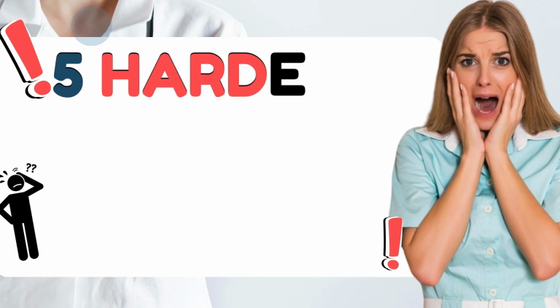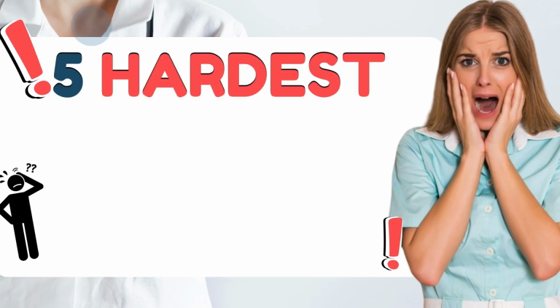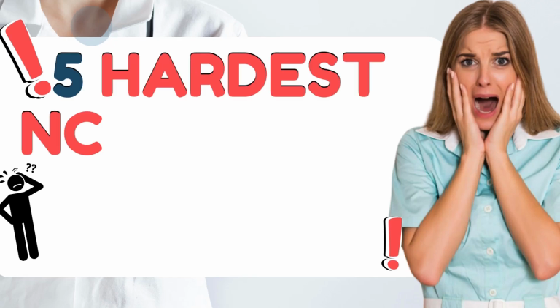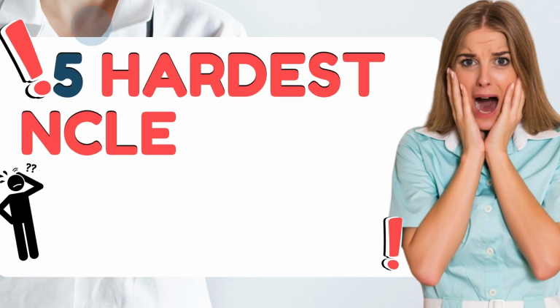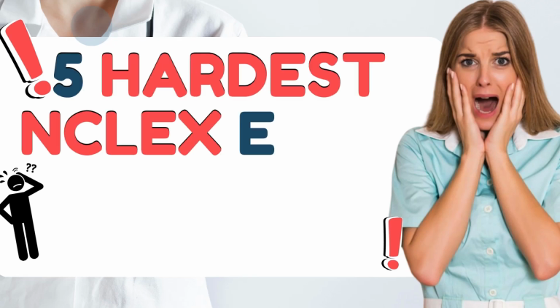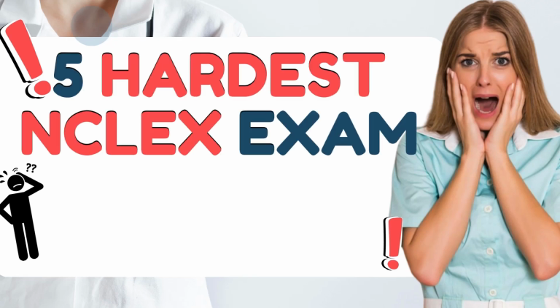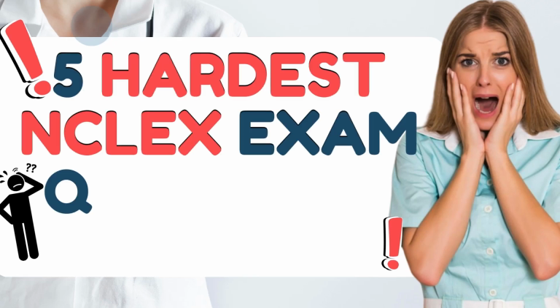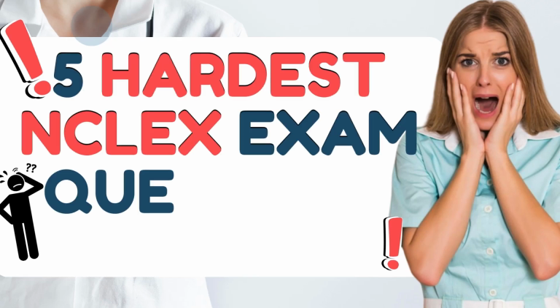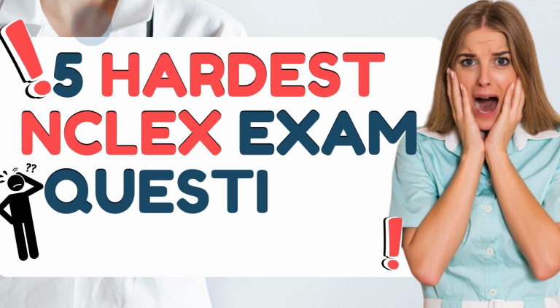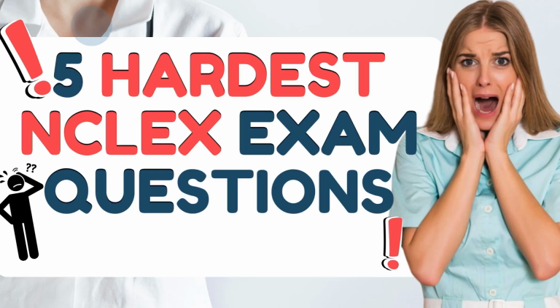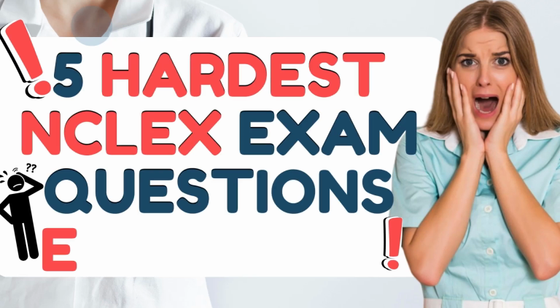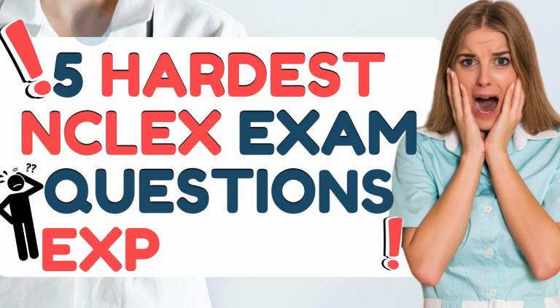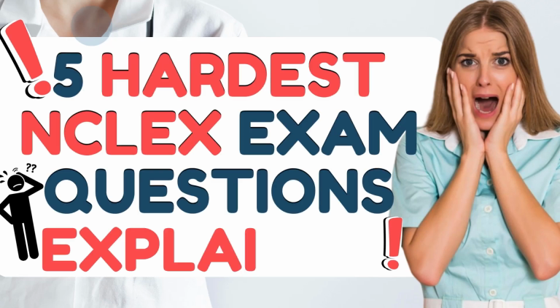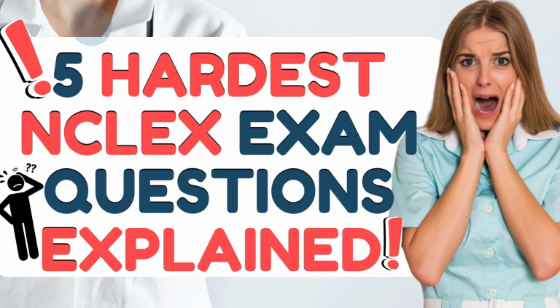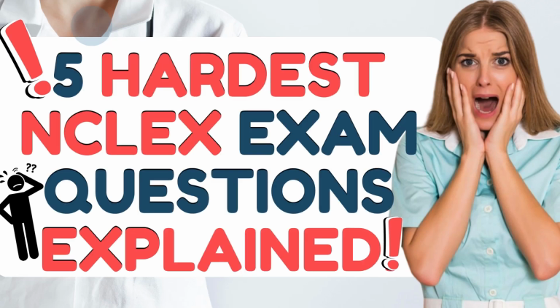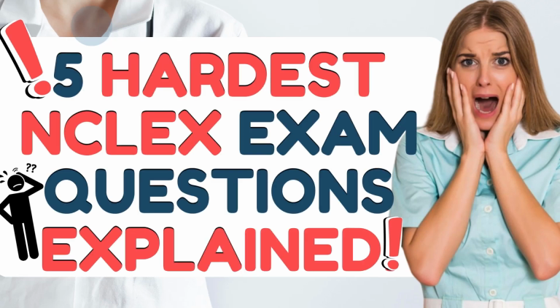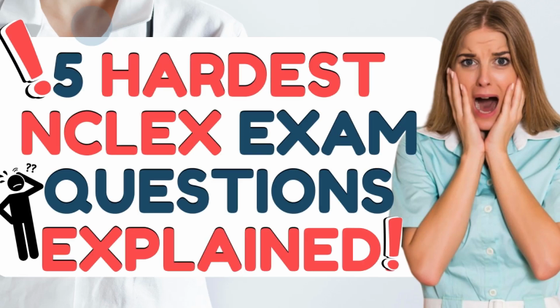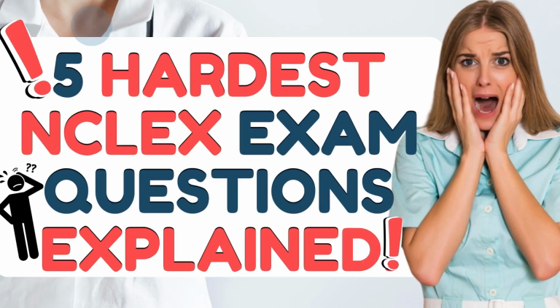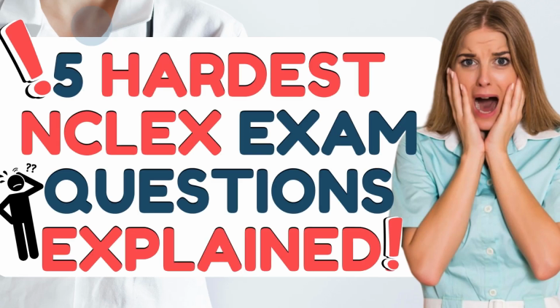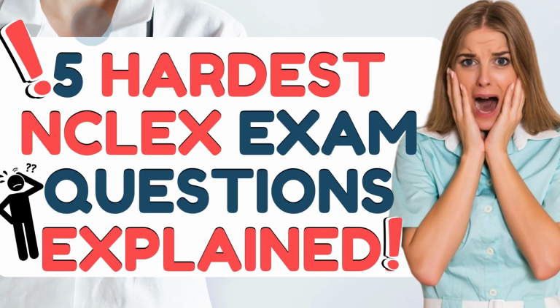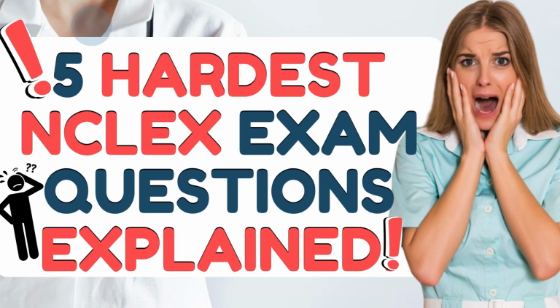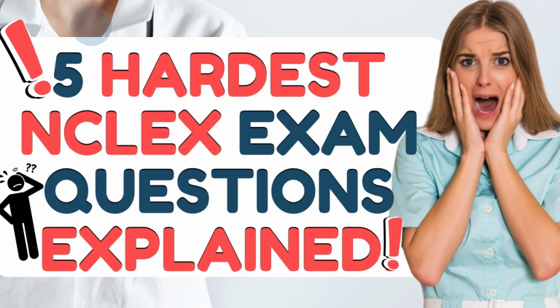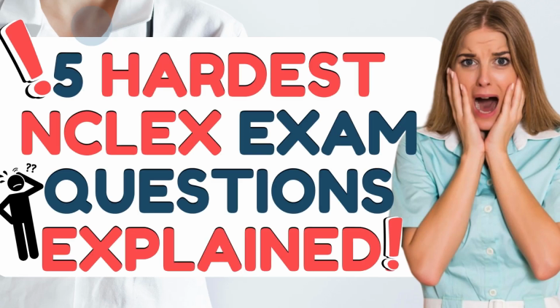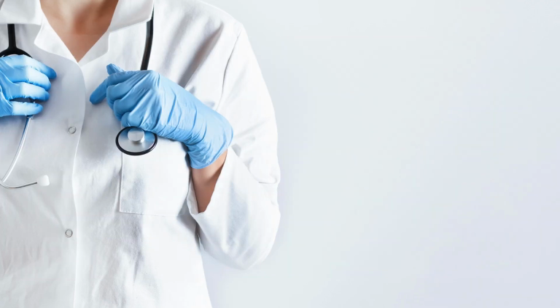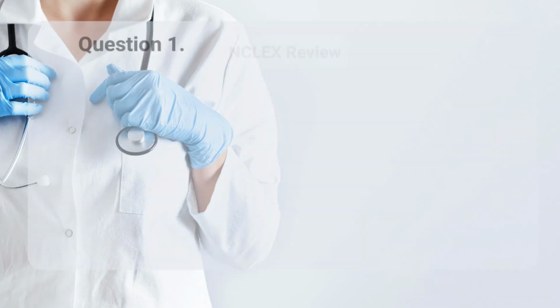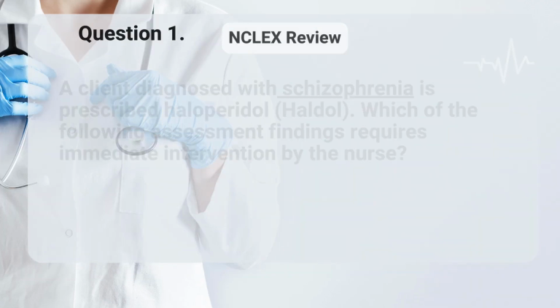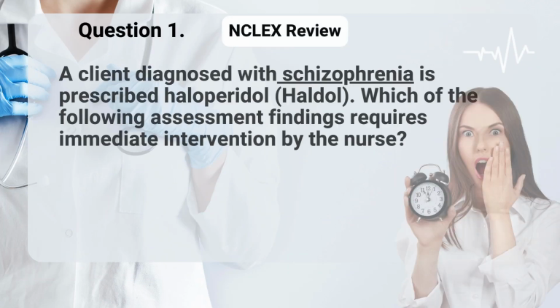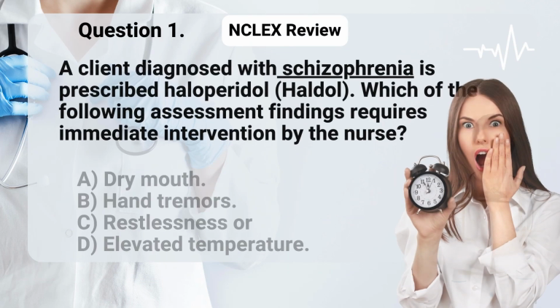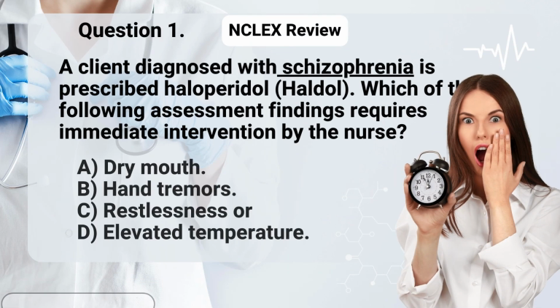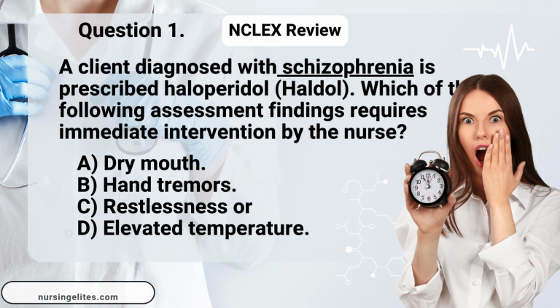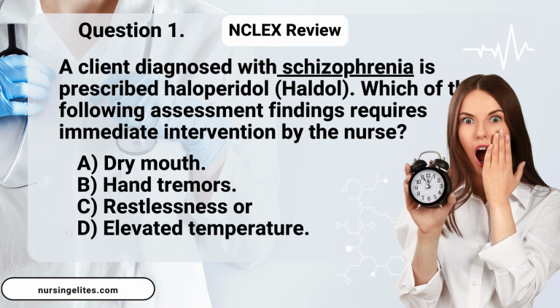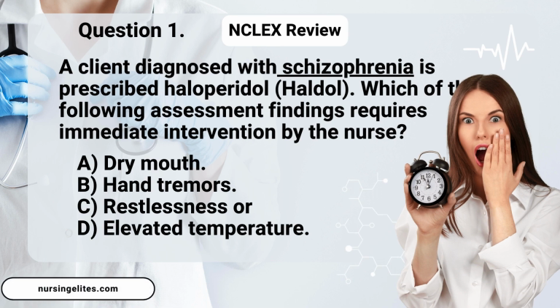NCLEX Review. Here are five hardest NCLEX exam questions. Let's see how many you can score. Let's start.